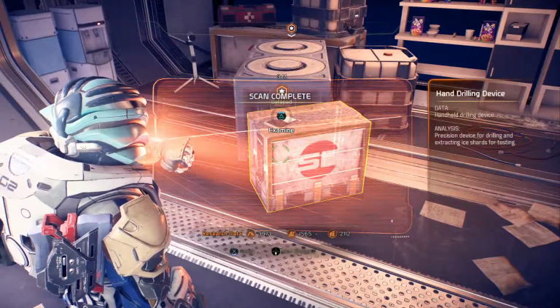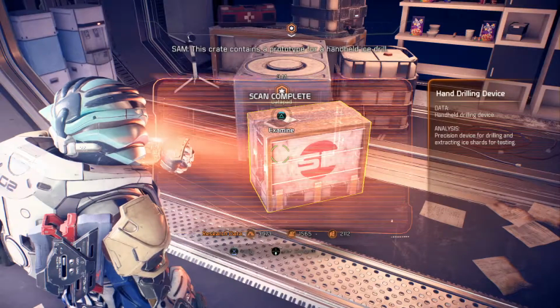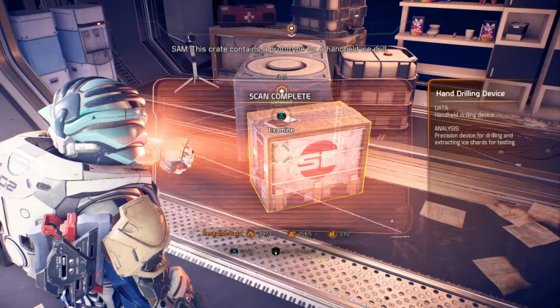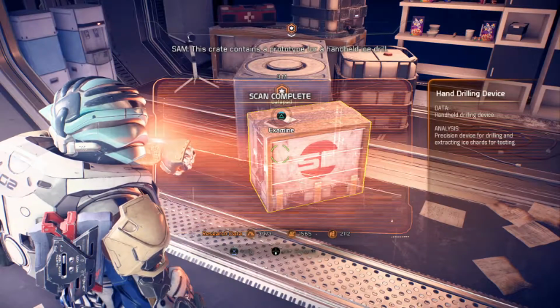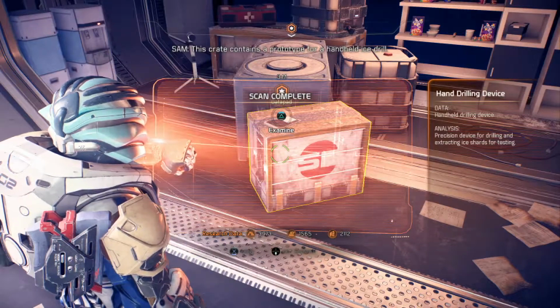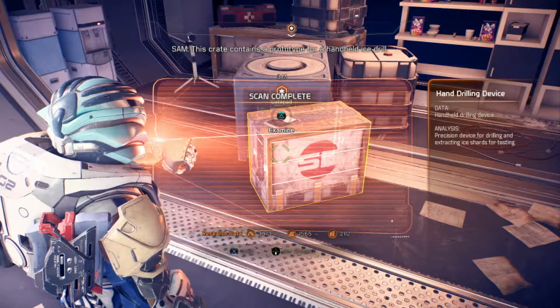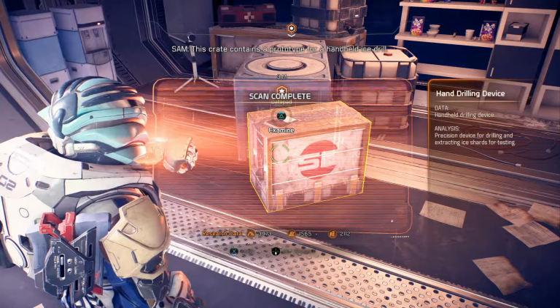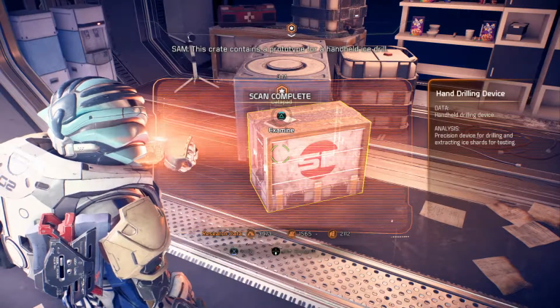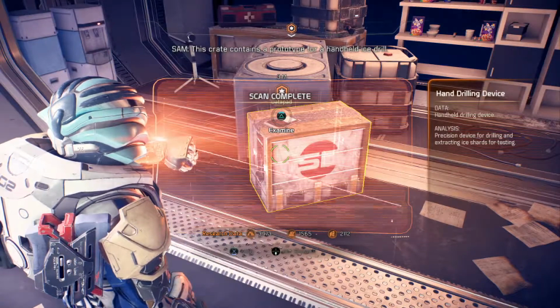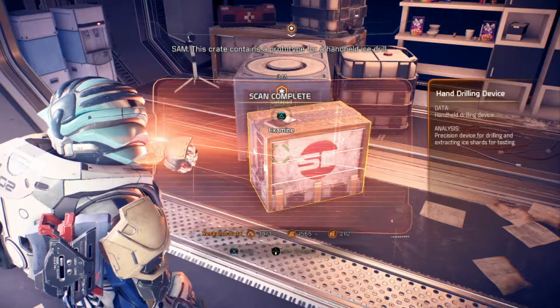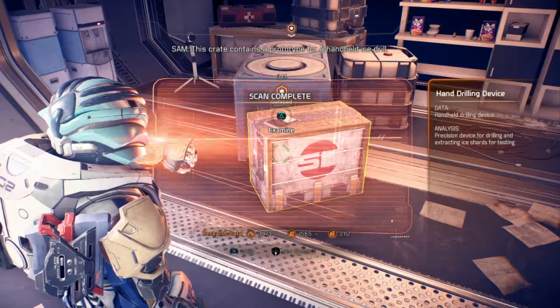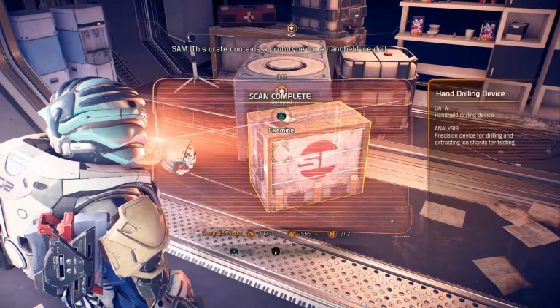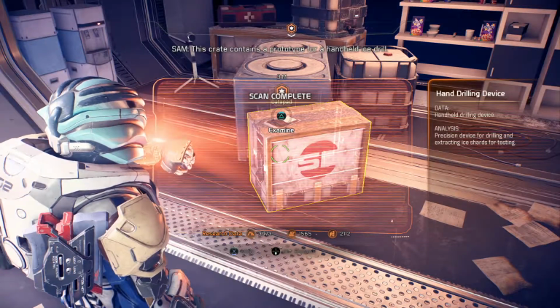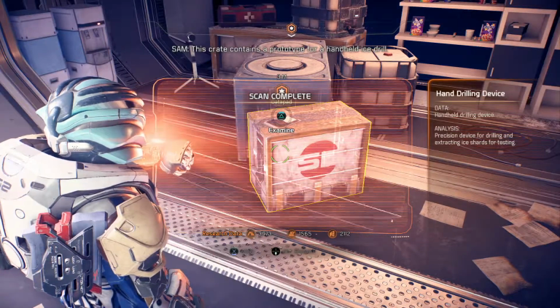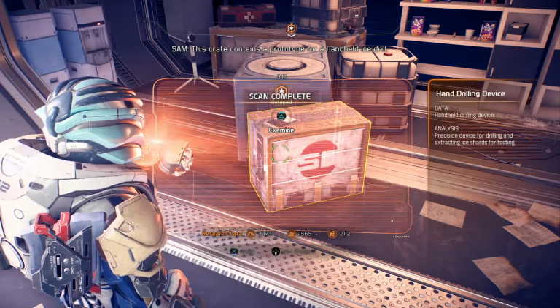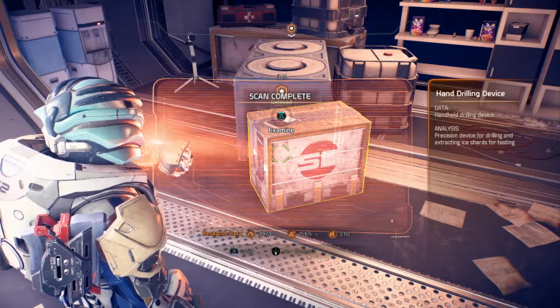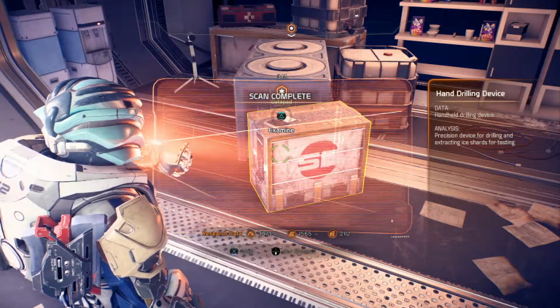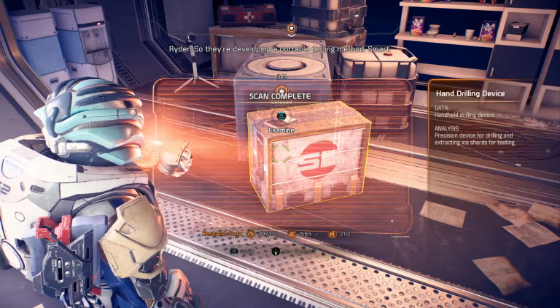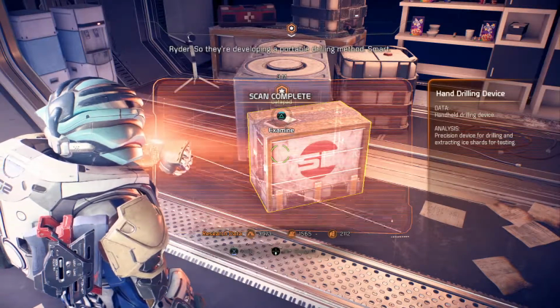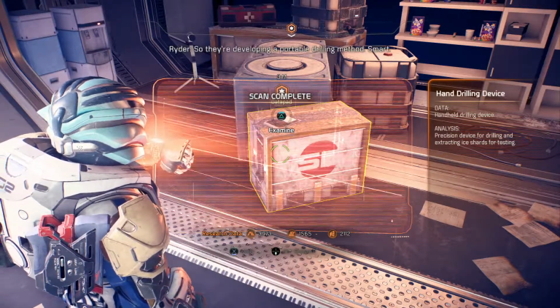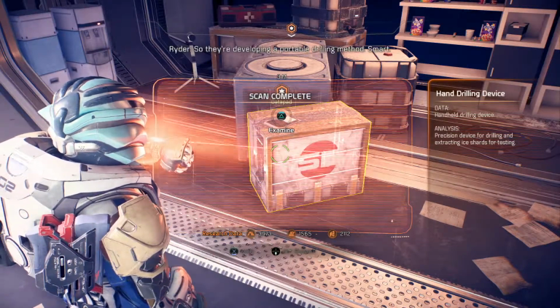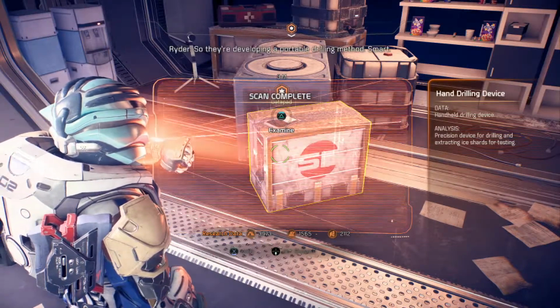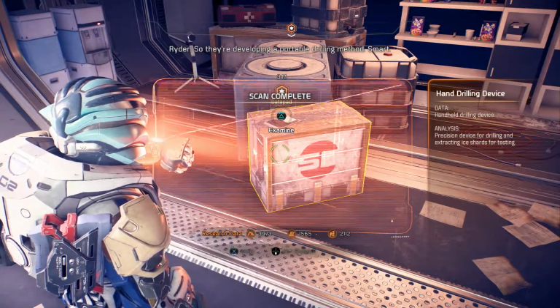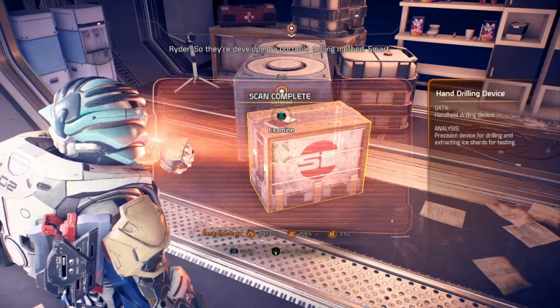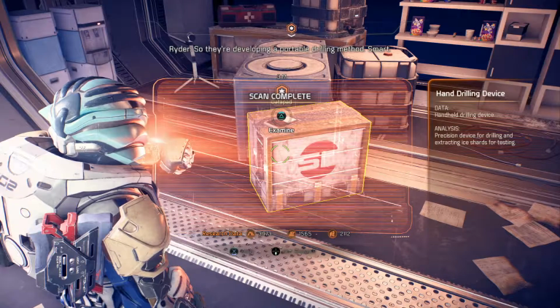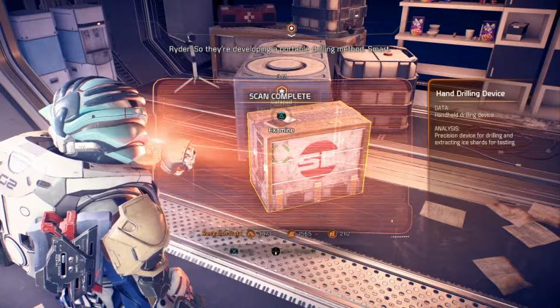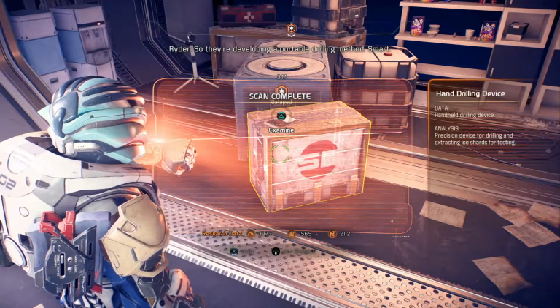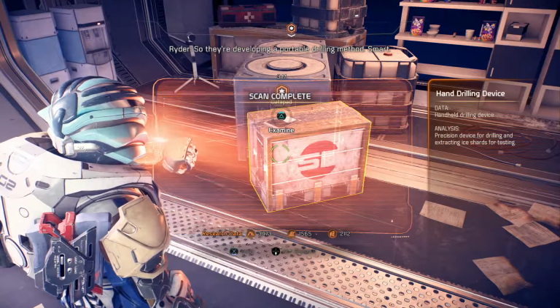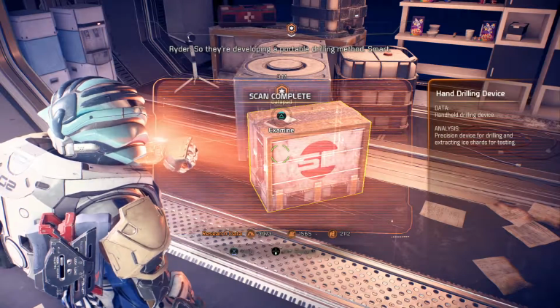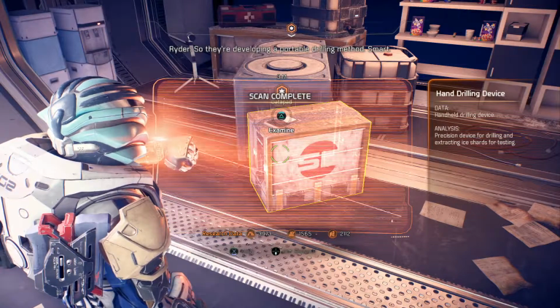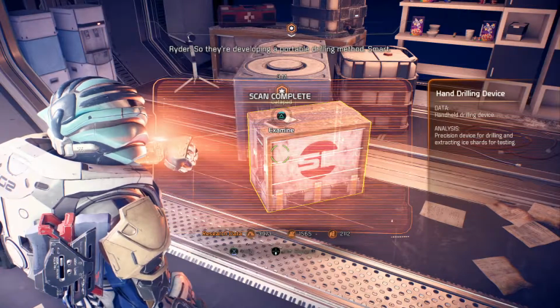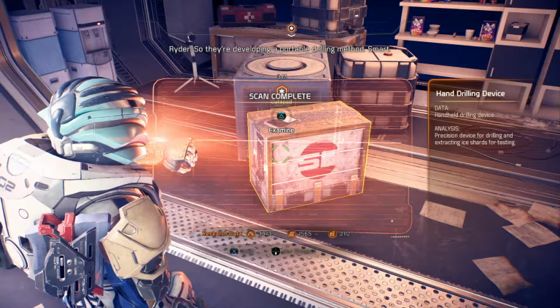This crate contains a prototype for a hand-held ice drill. So they're developing a portable drilling method. Smart.